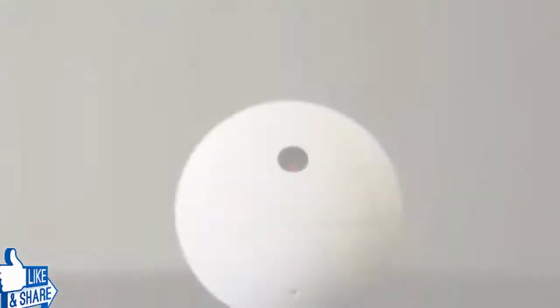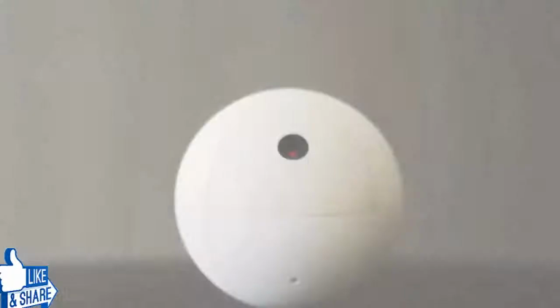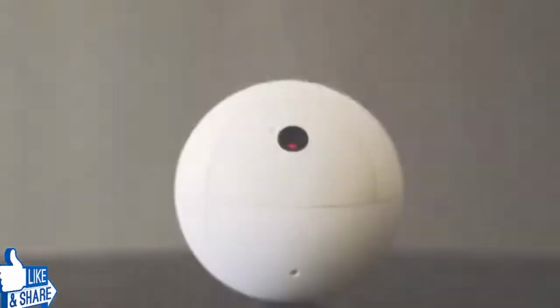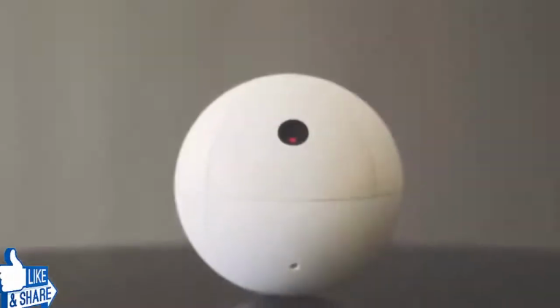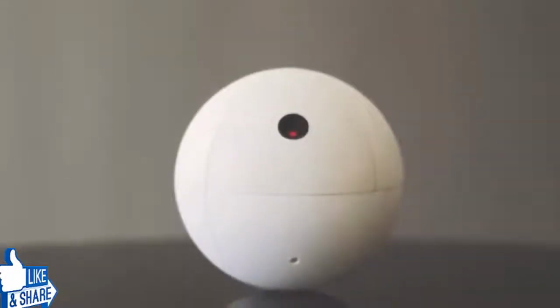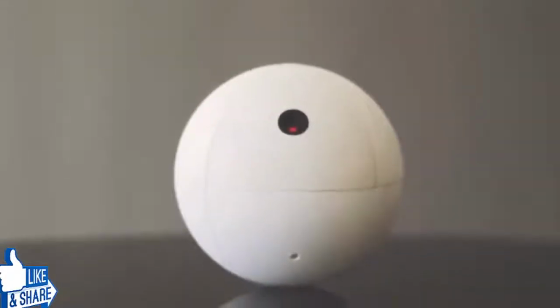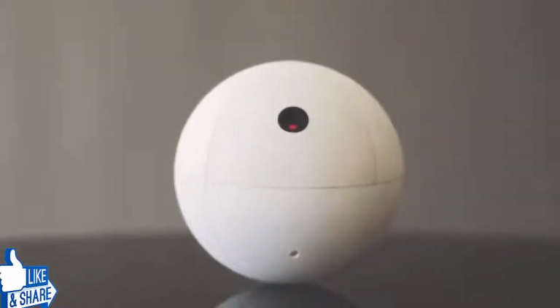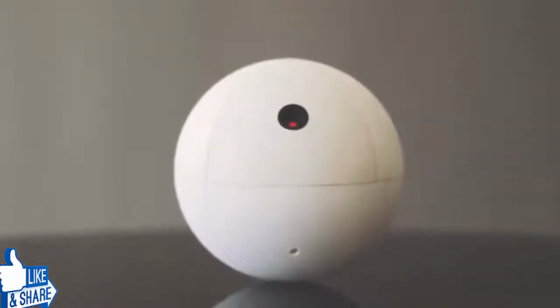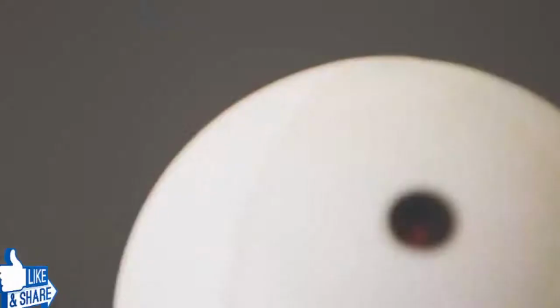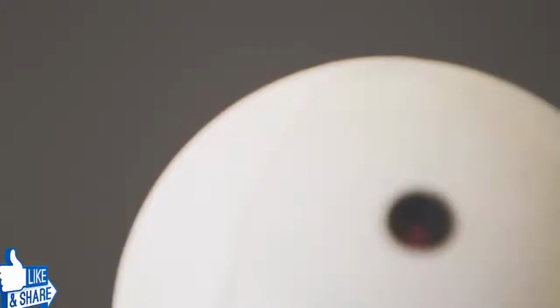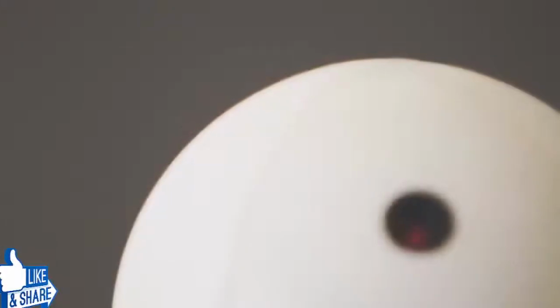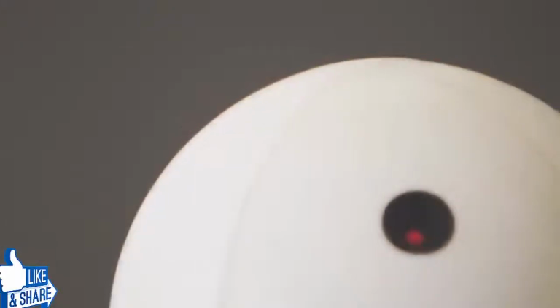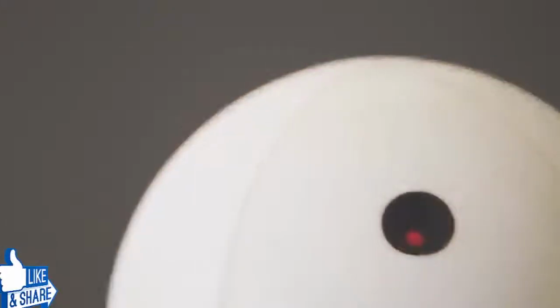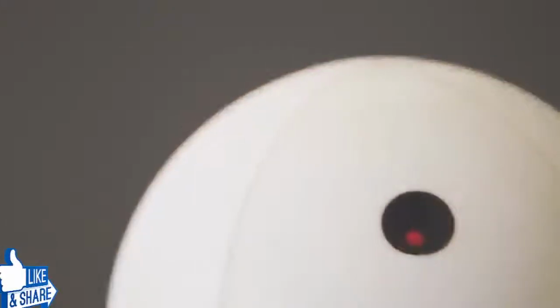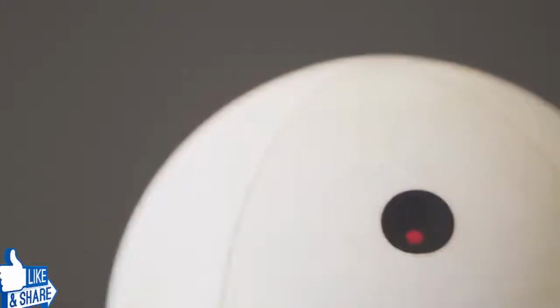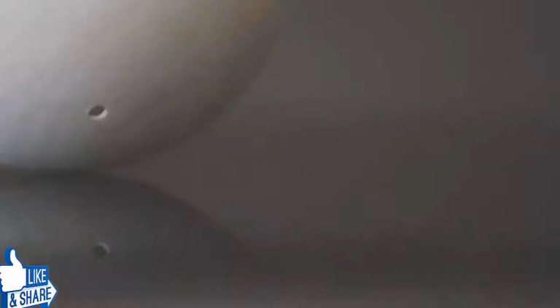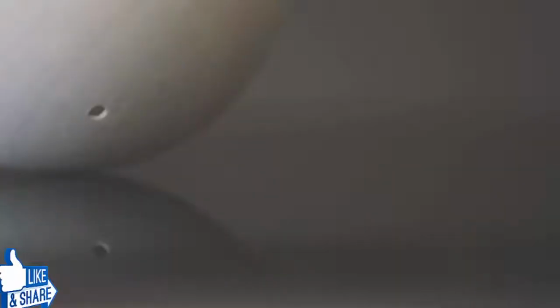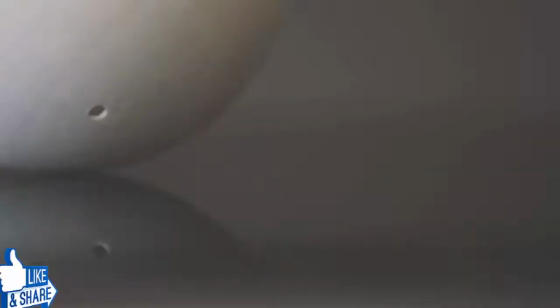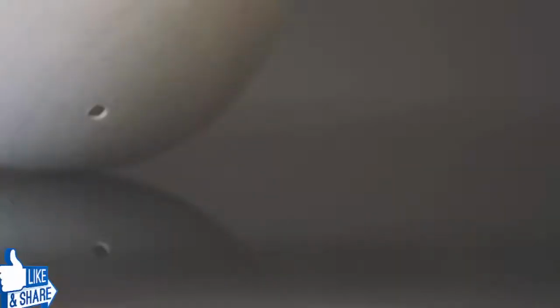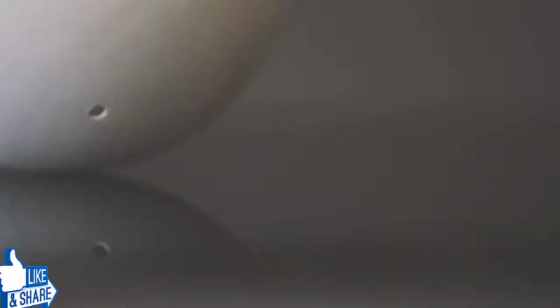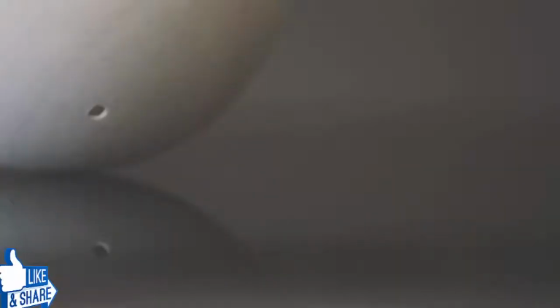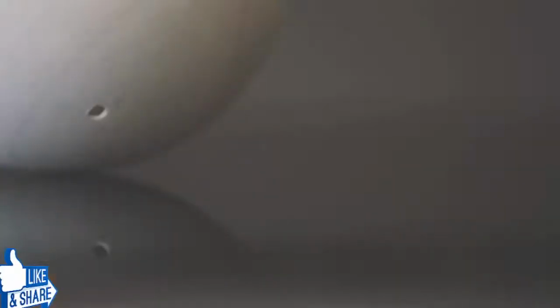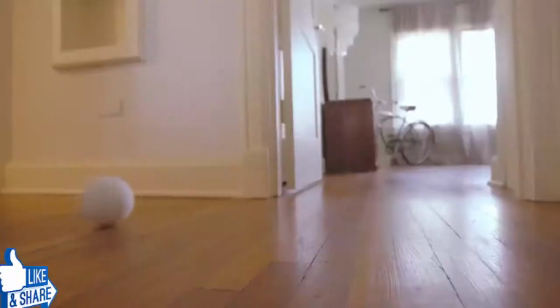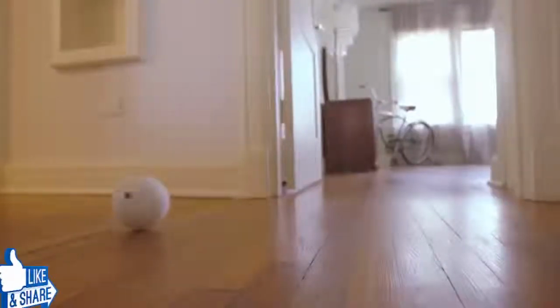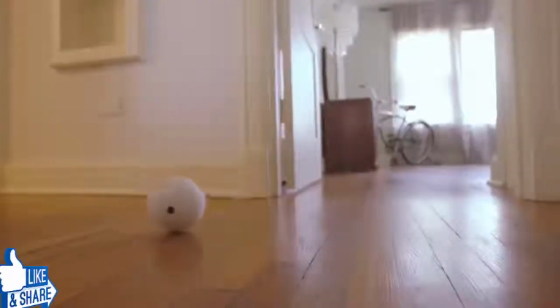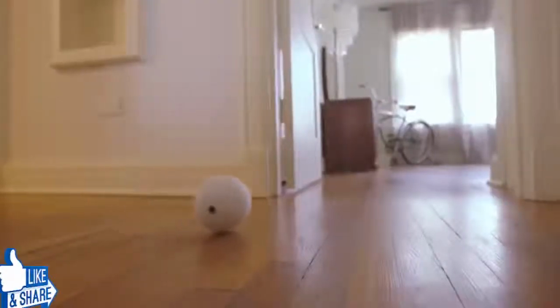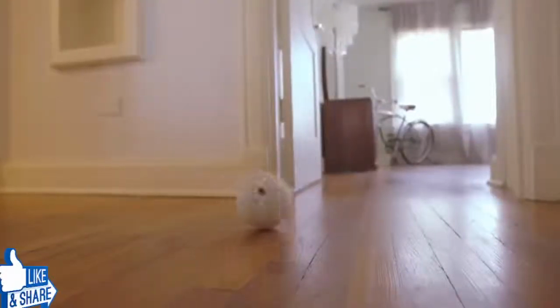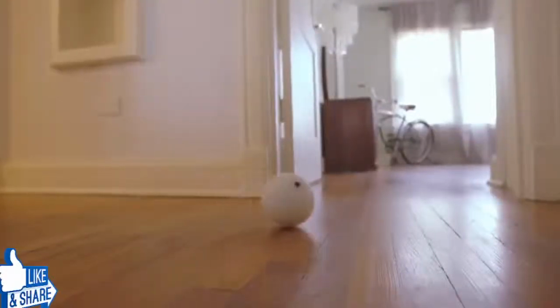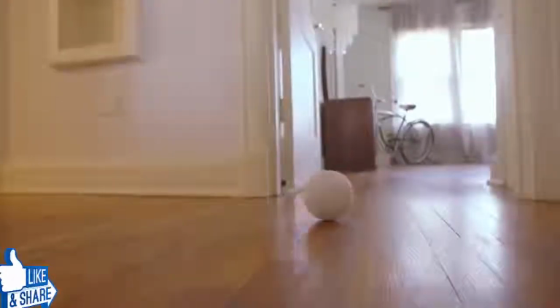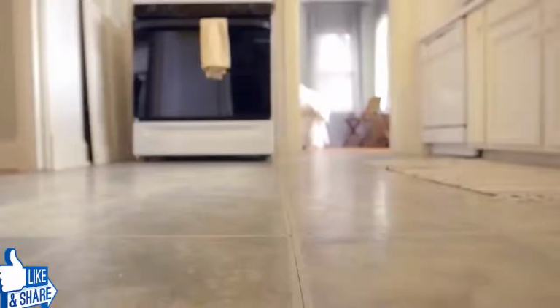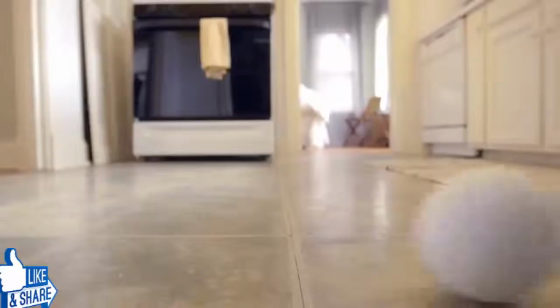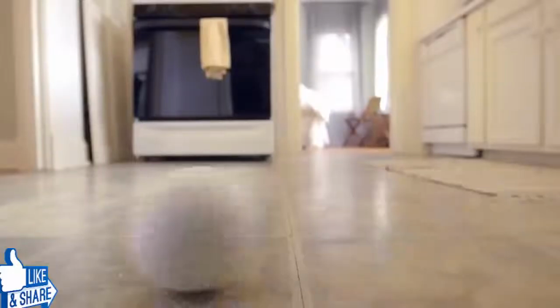Orbi is able to protect your home with only one unit because it's the only system that can freely move from room to room.